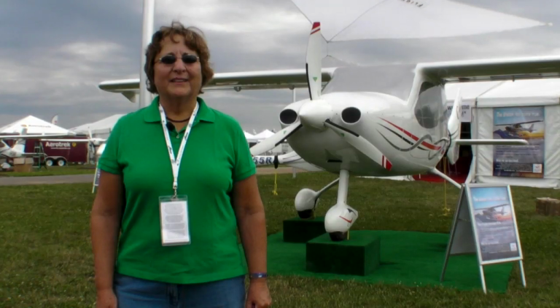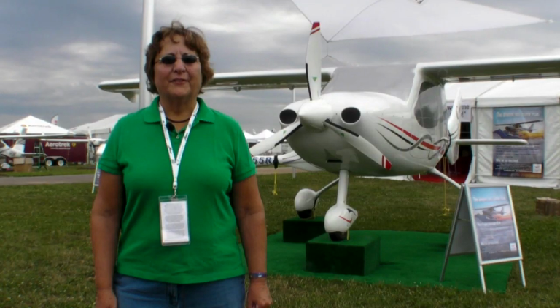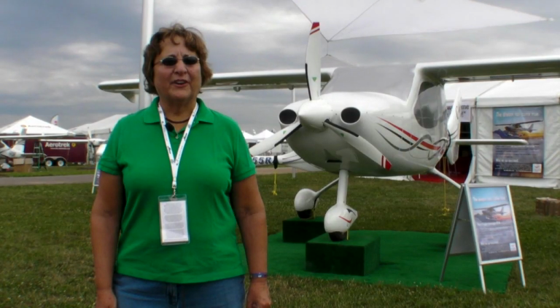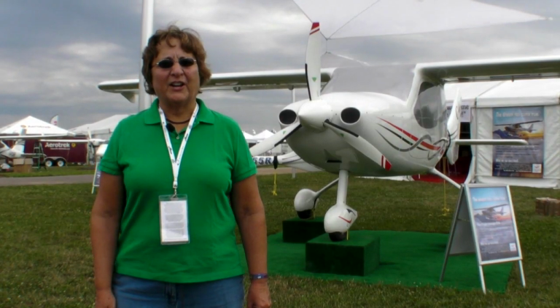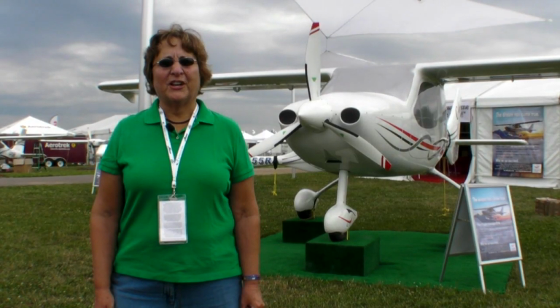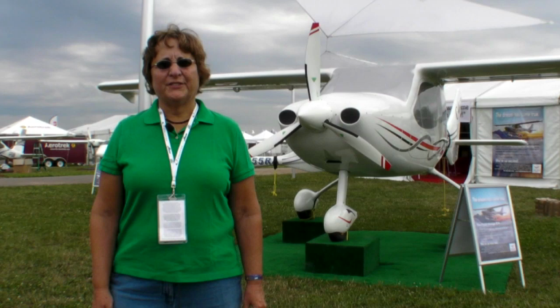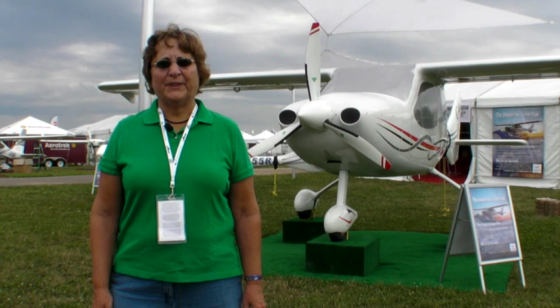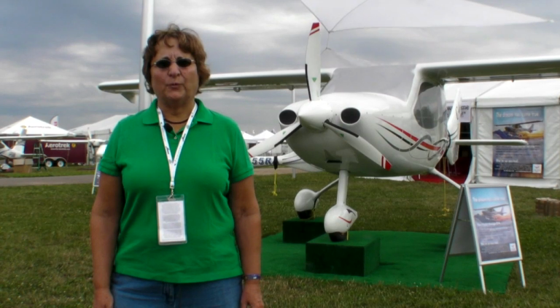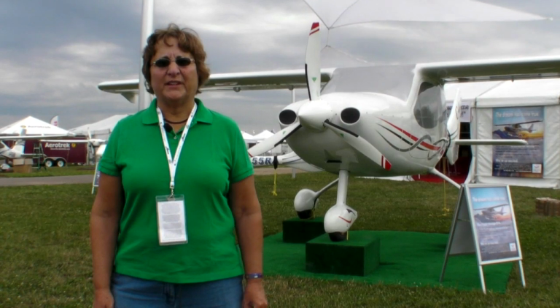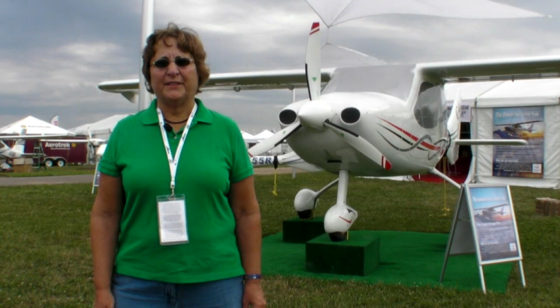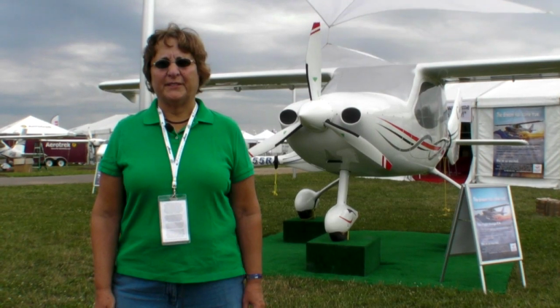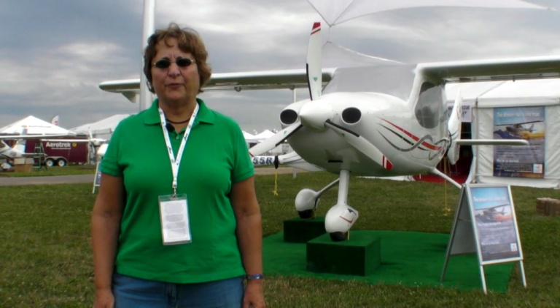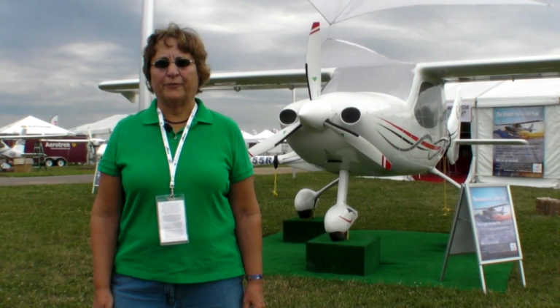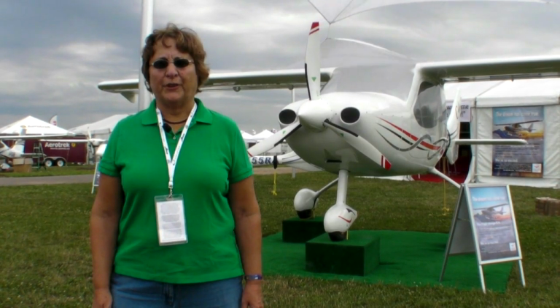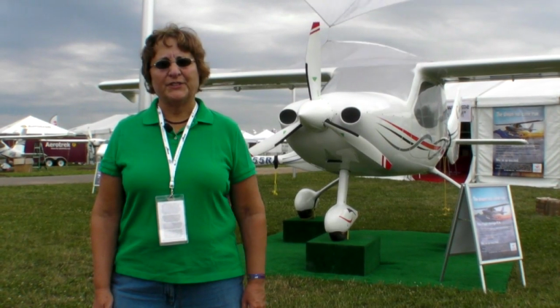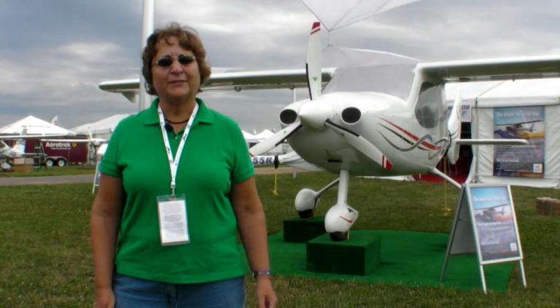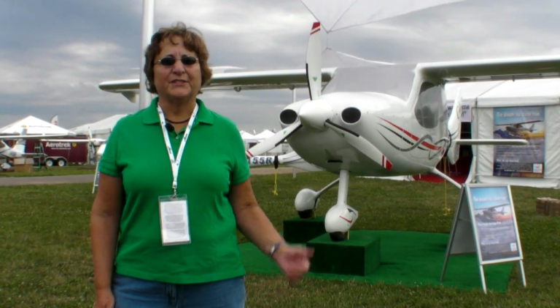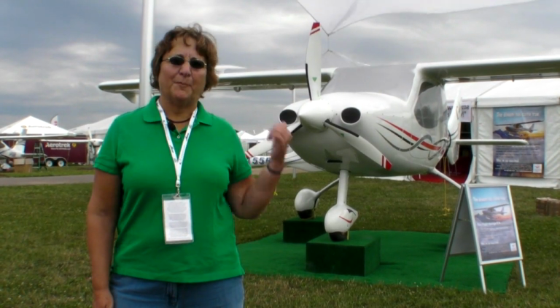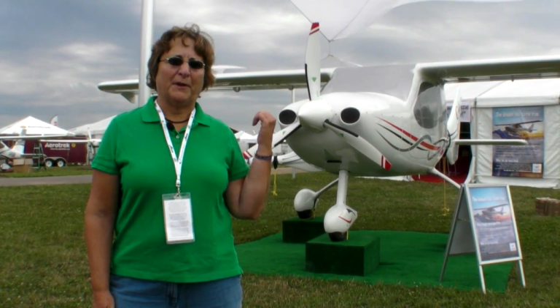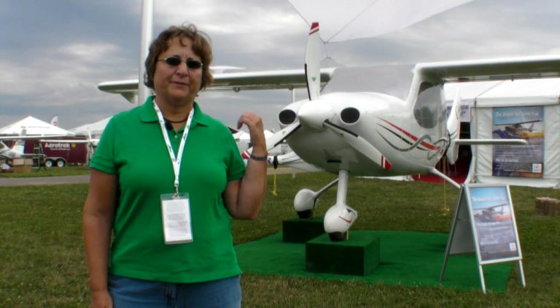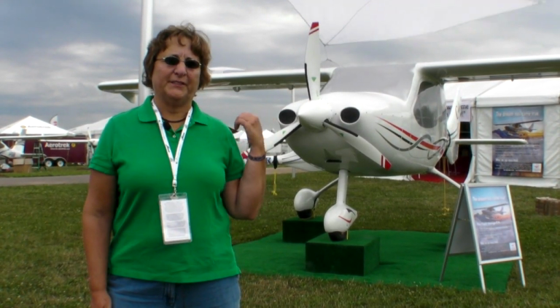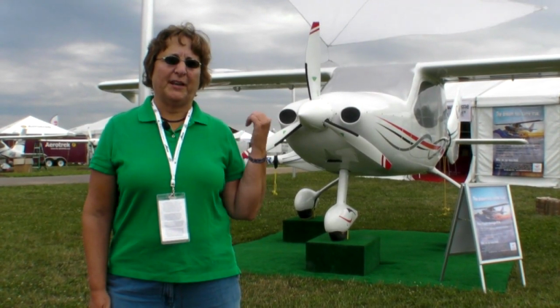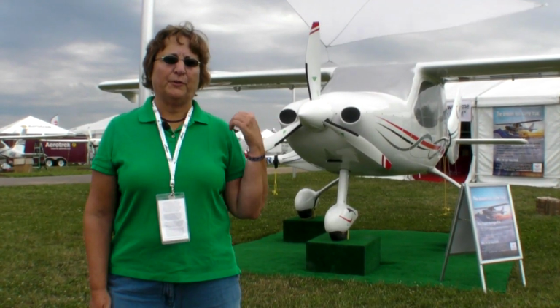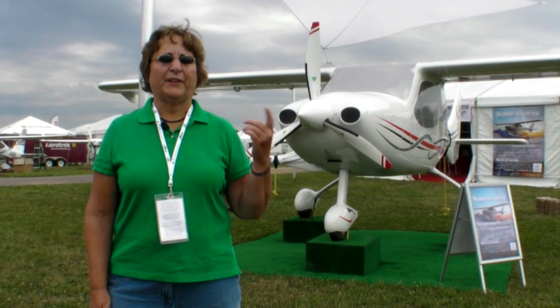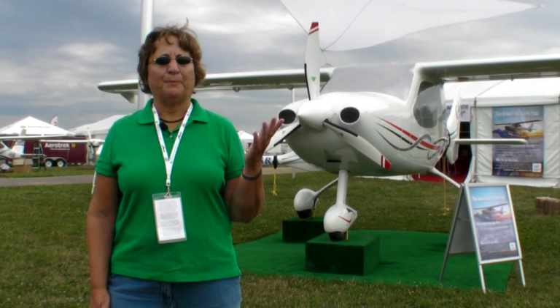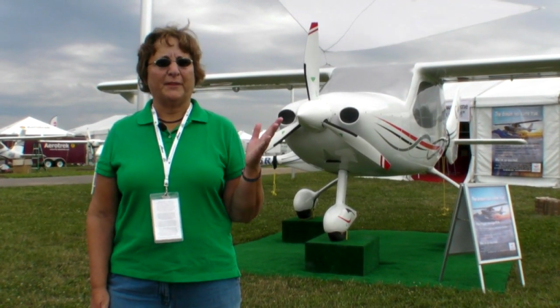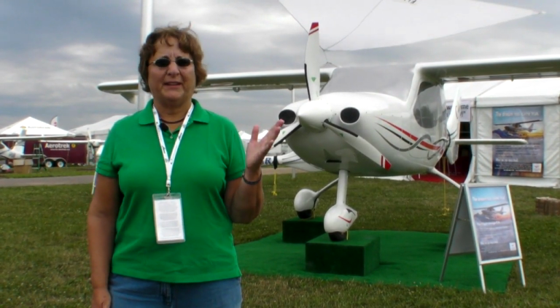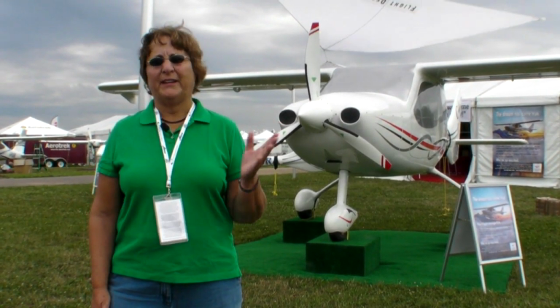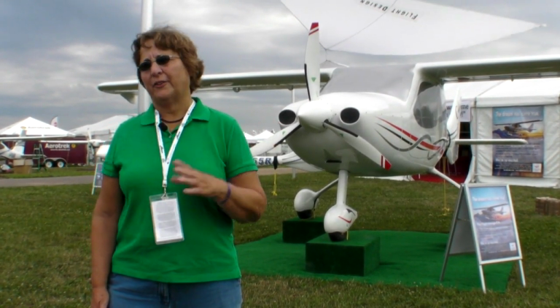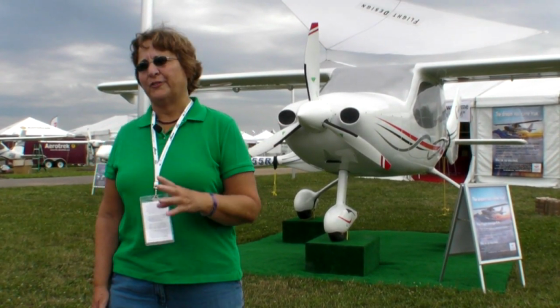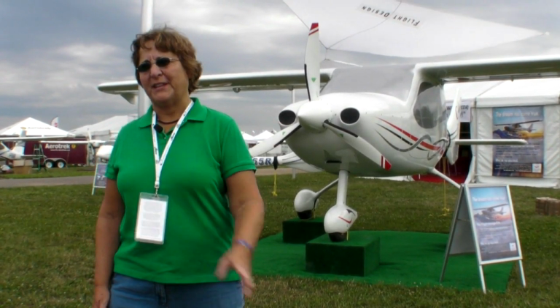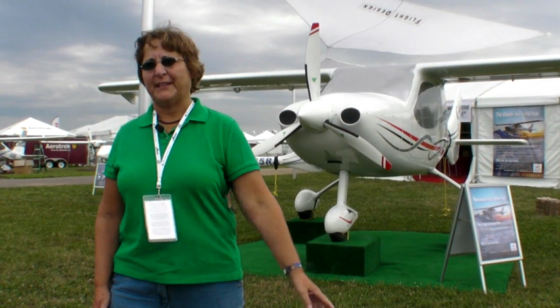If you're at Oshkosh this week and want to see the C-4 for yourself, just come on by the Flight Design booth right by the main gate across from Cessna.